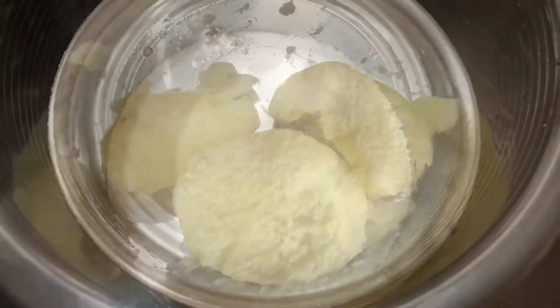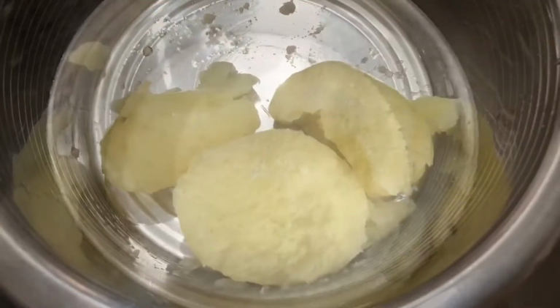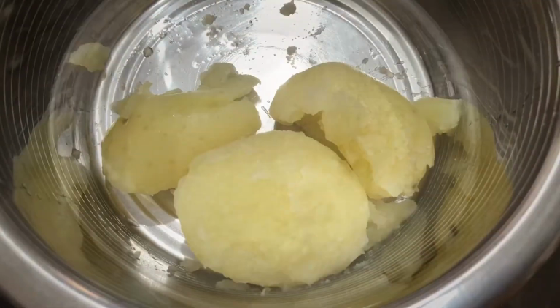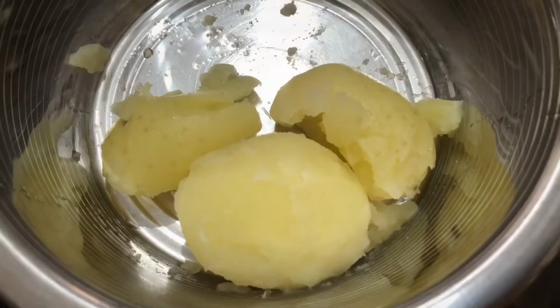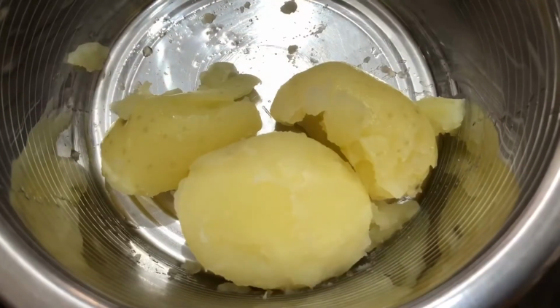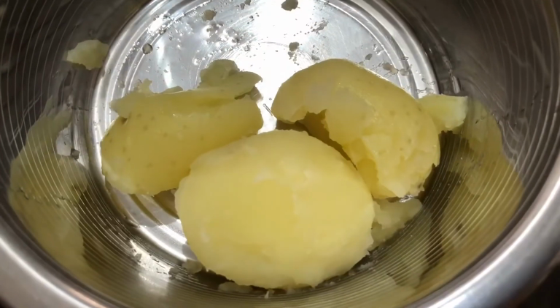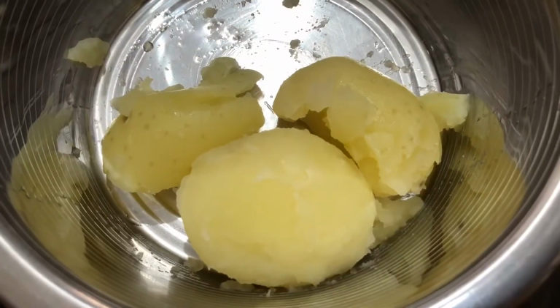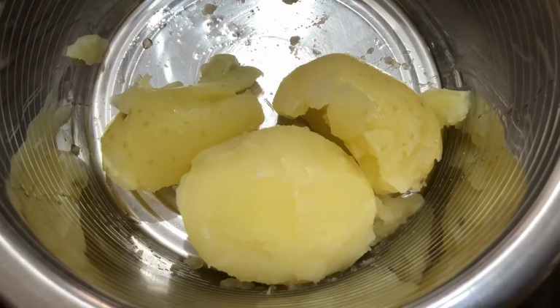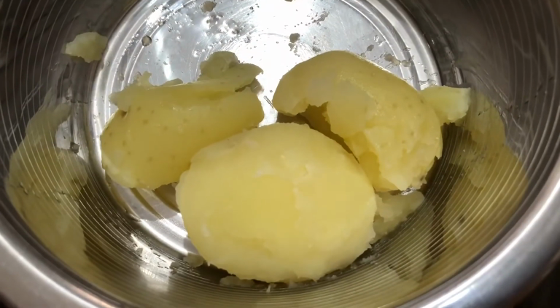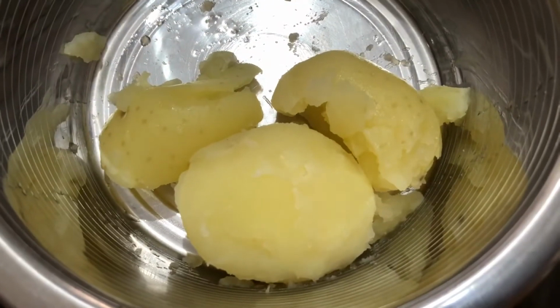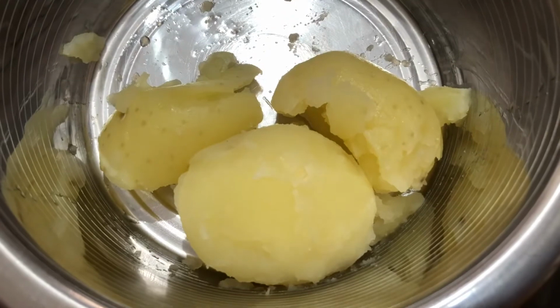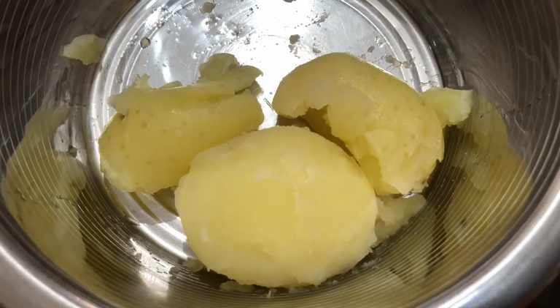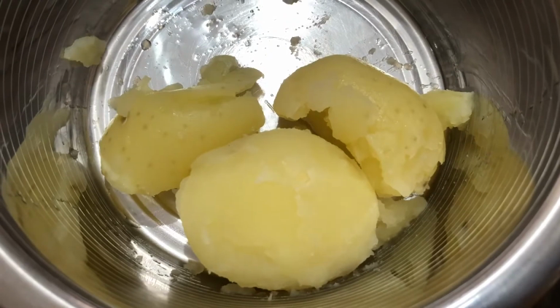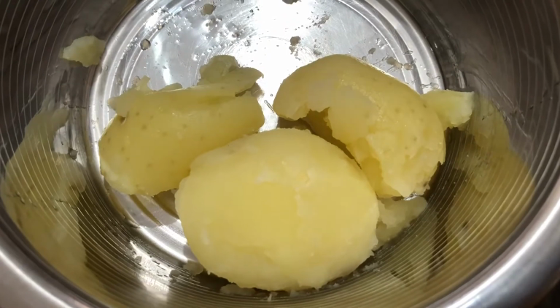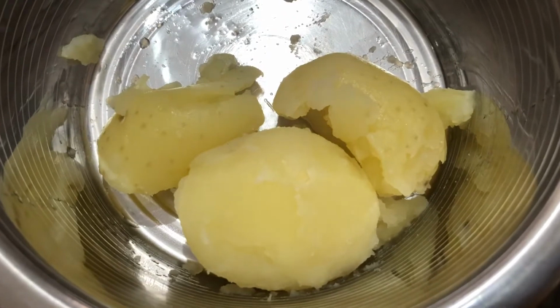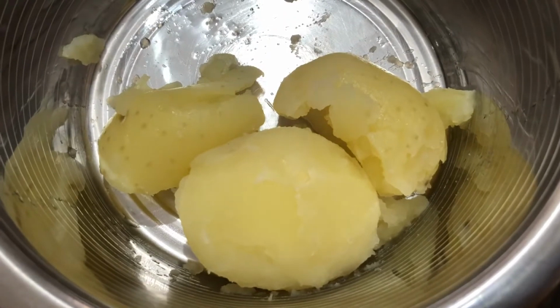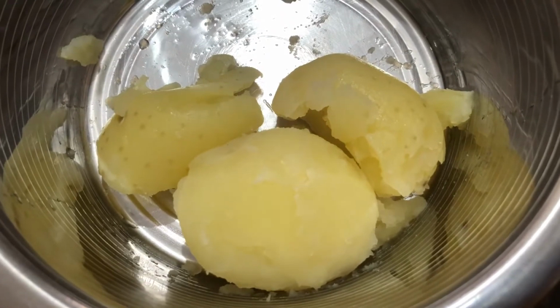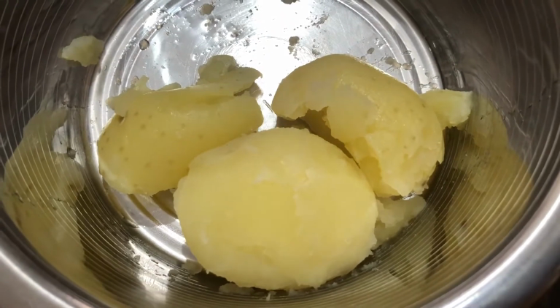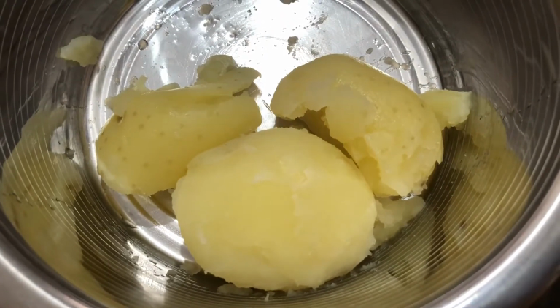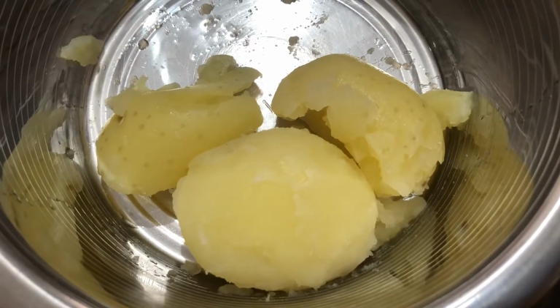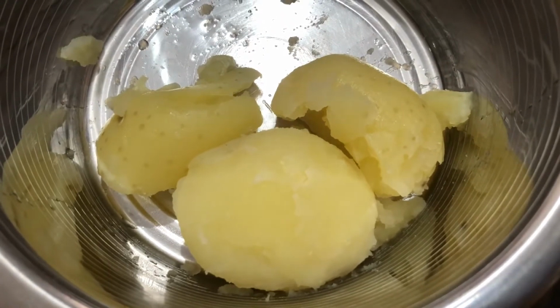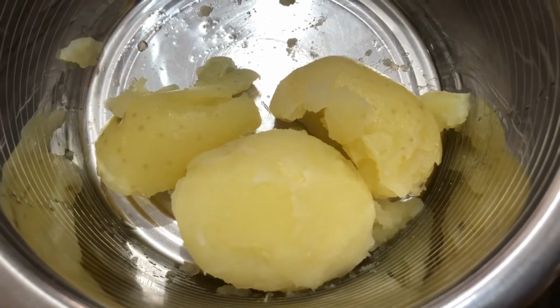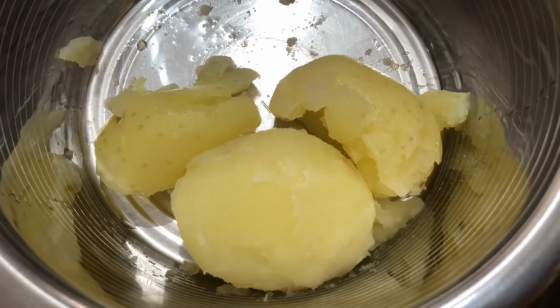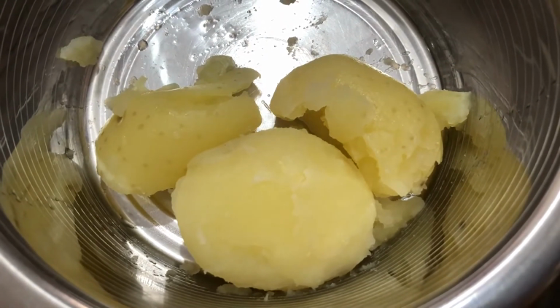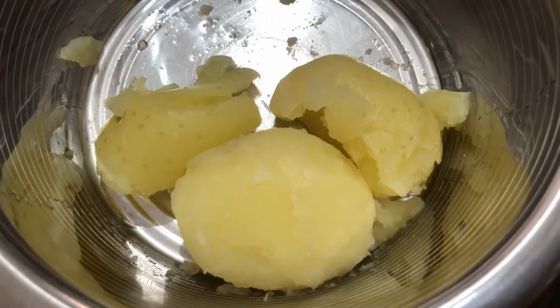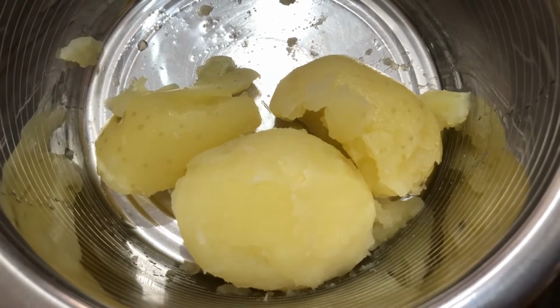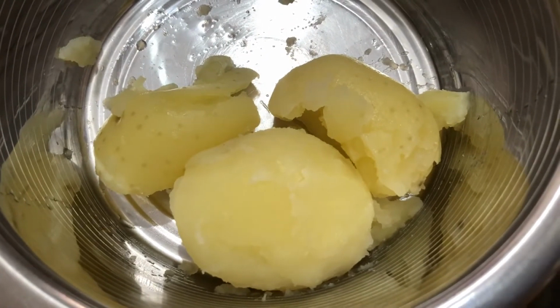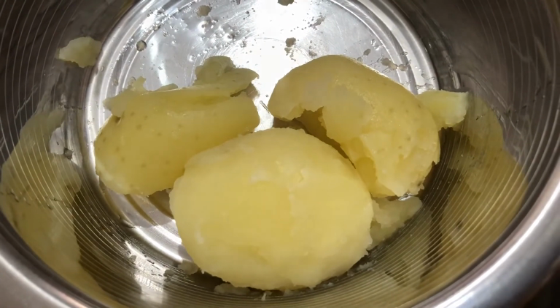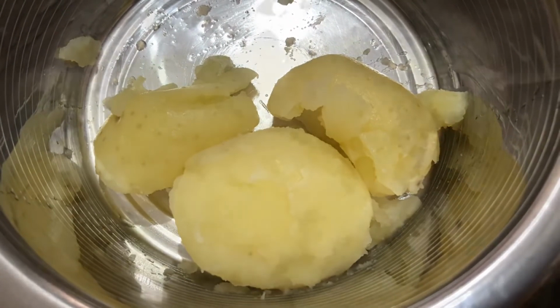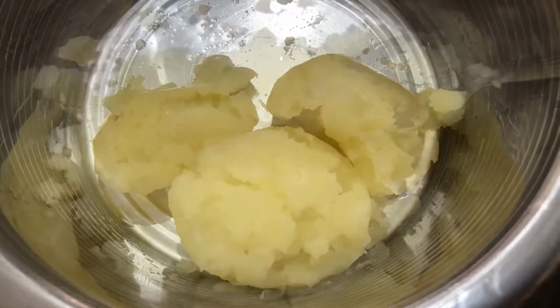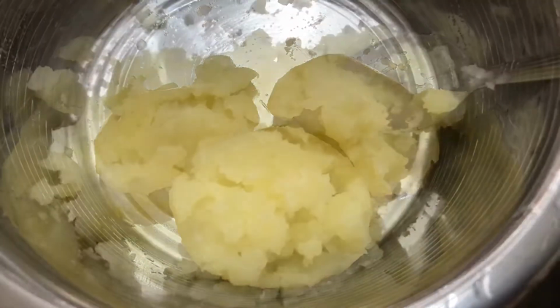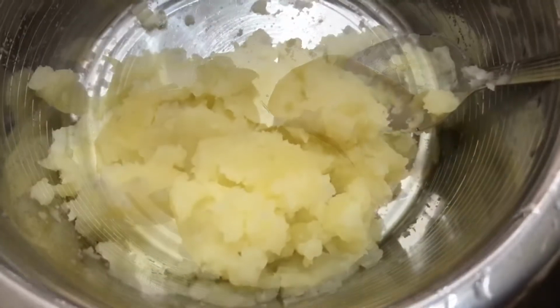Let's boil it while I'm going to boil it. Let's mash it.